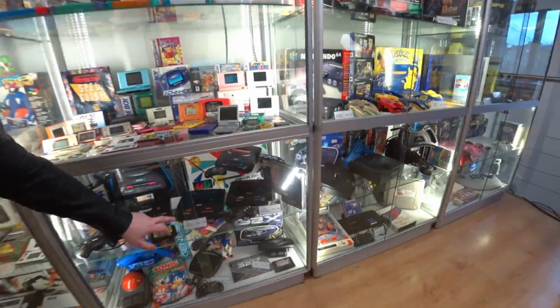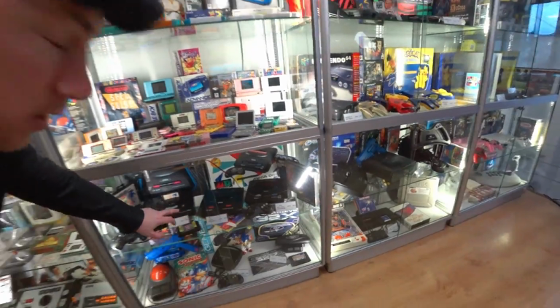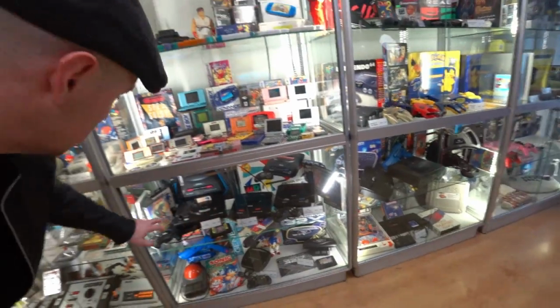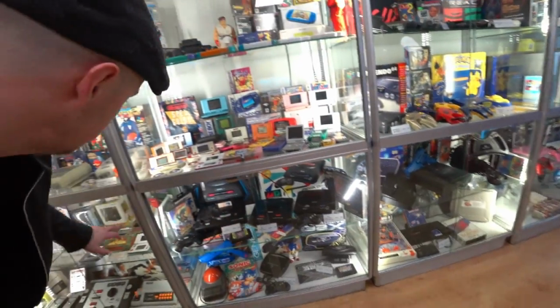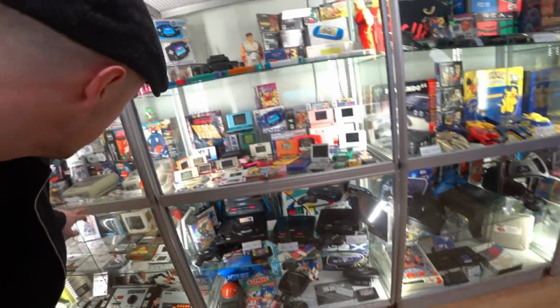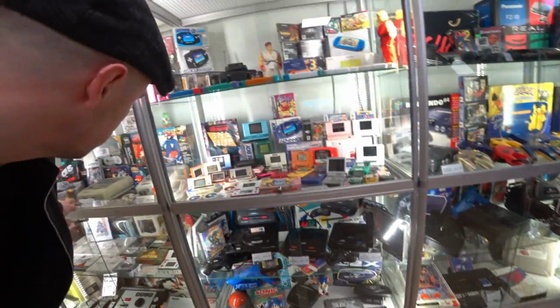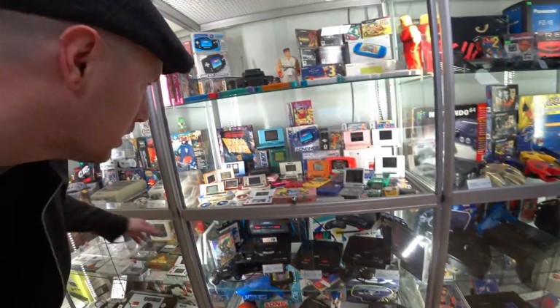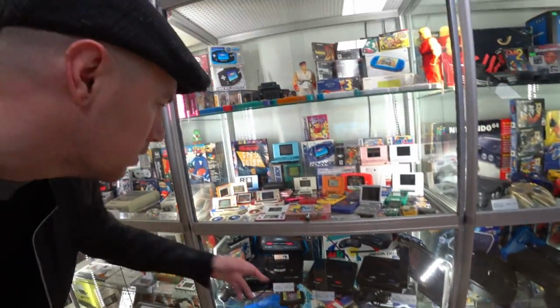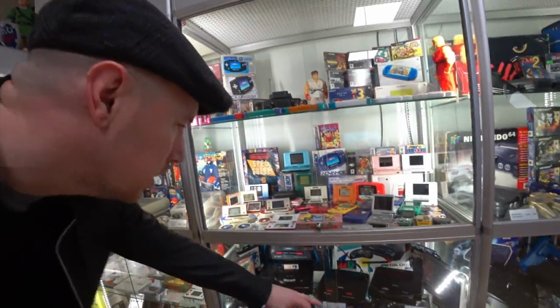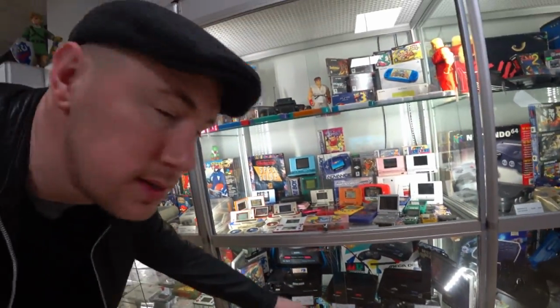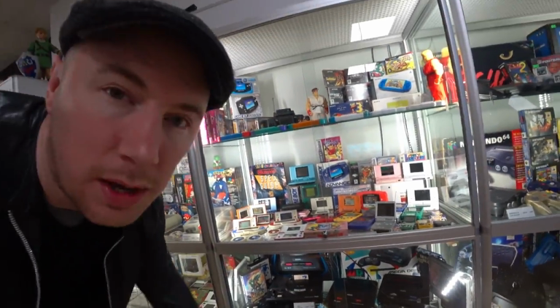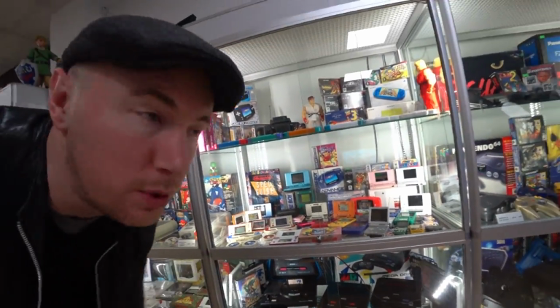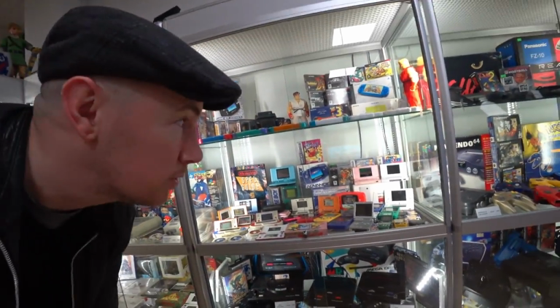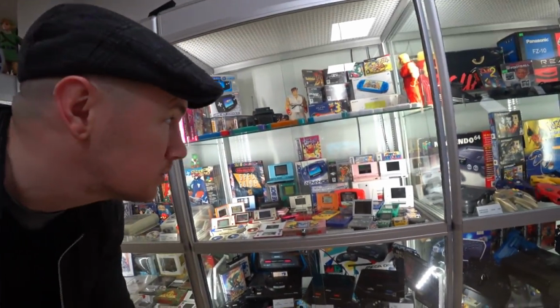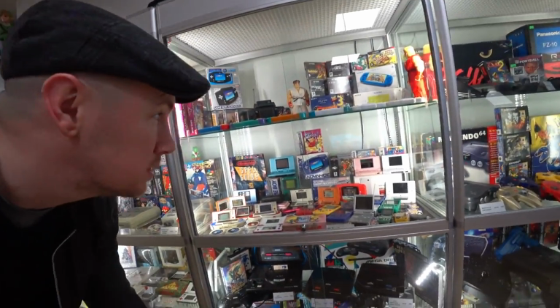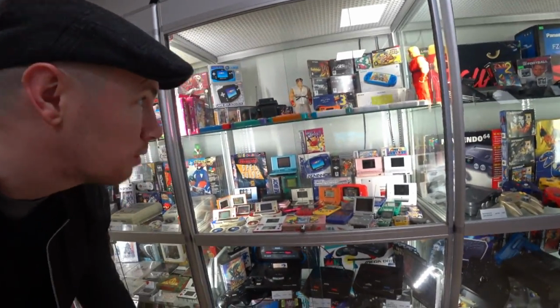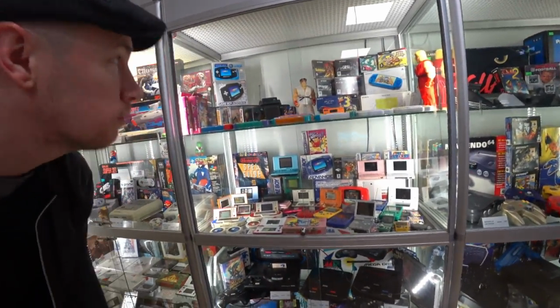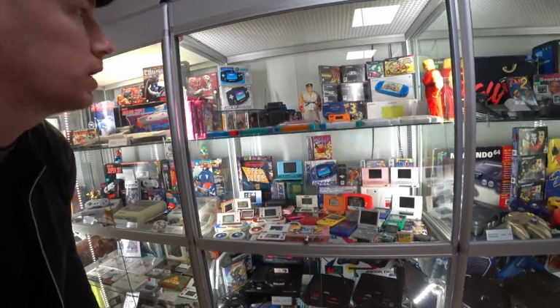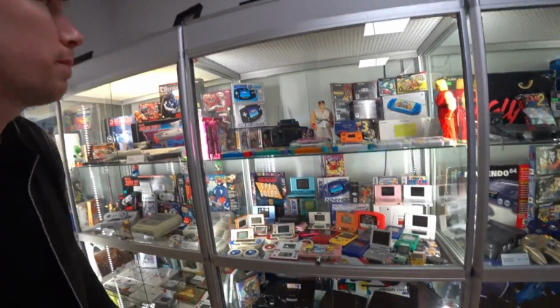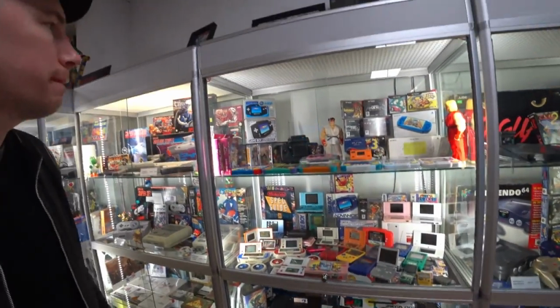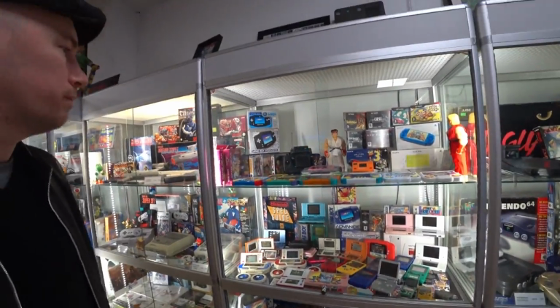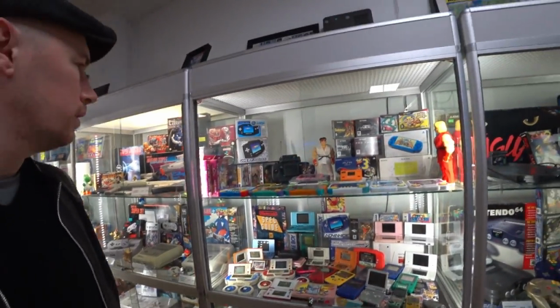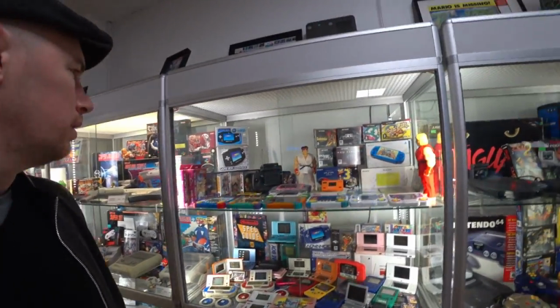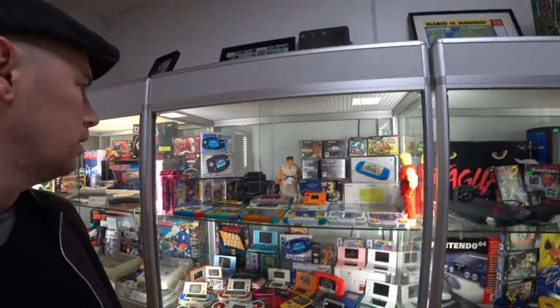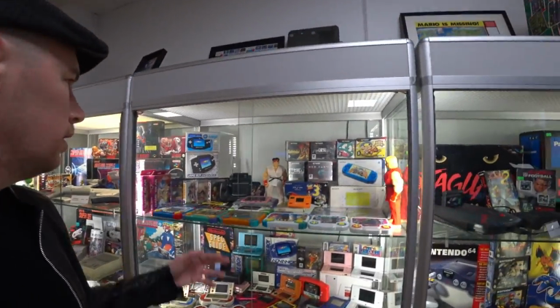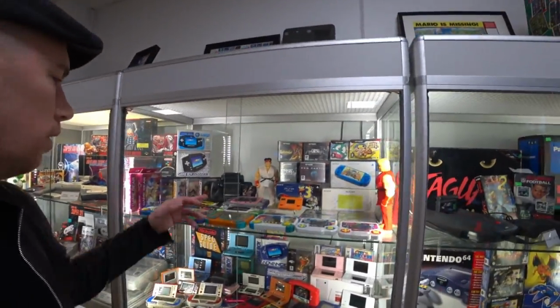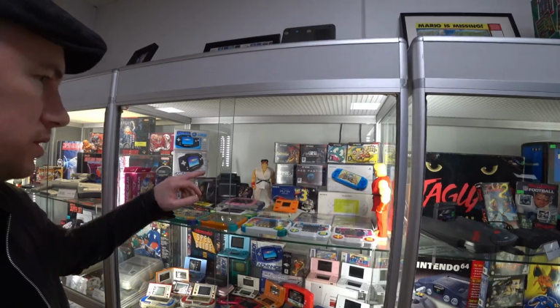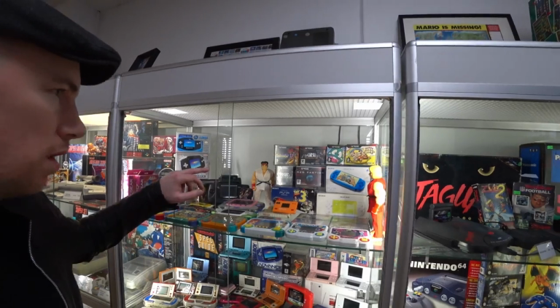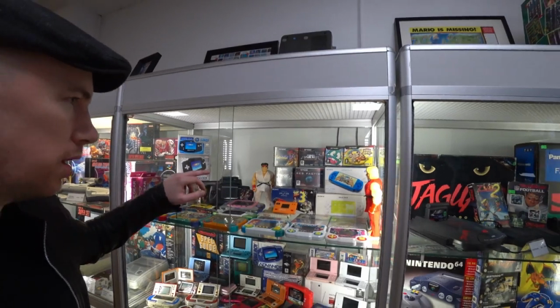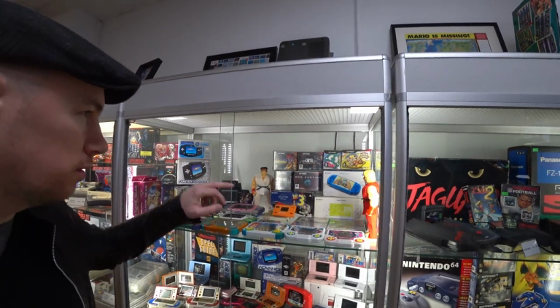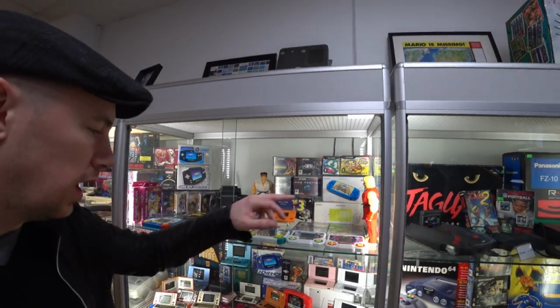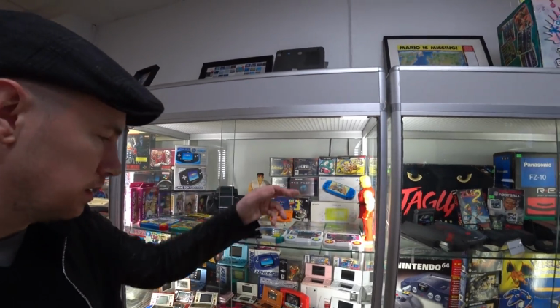Inferior to the NES — but I know the Sega purists would disagree with me.